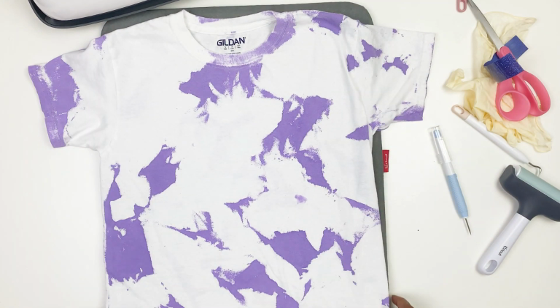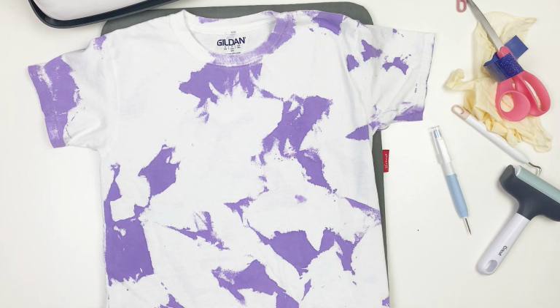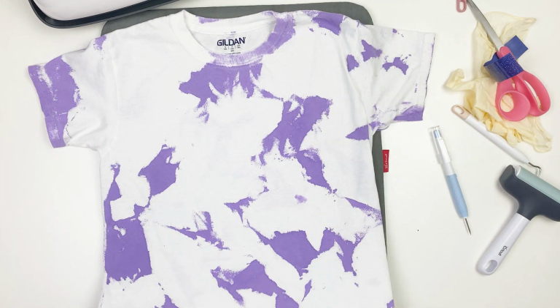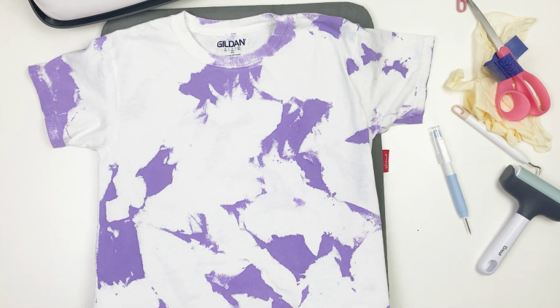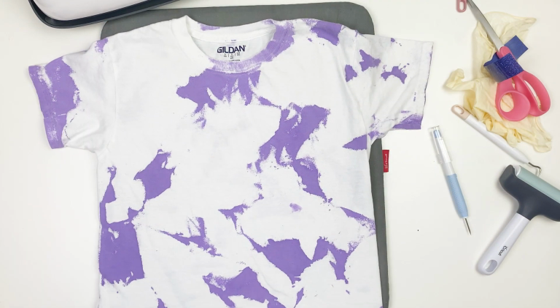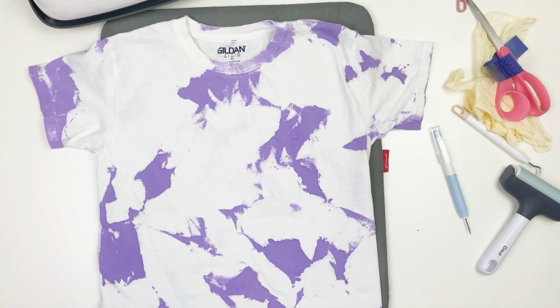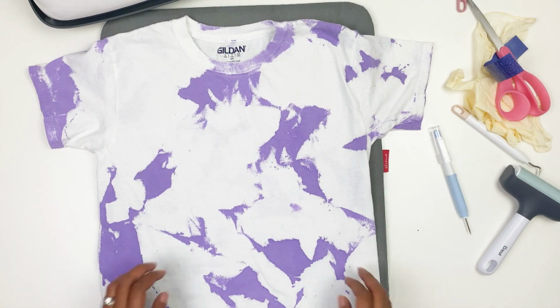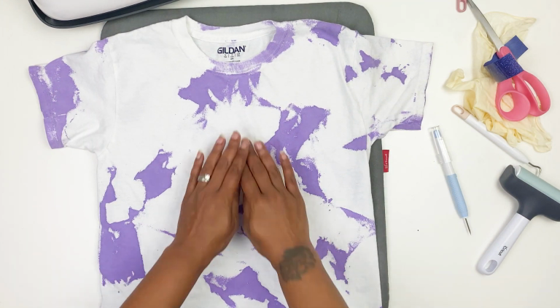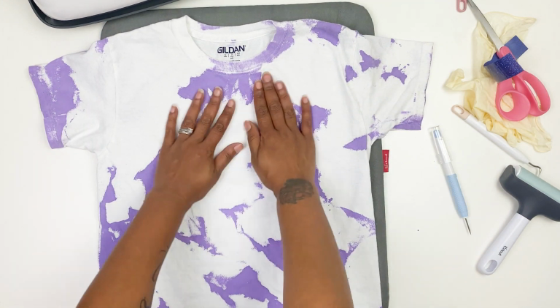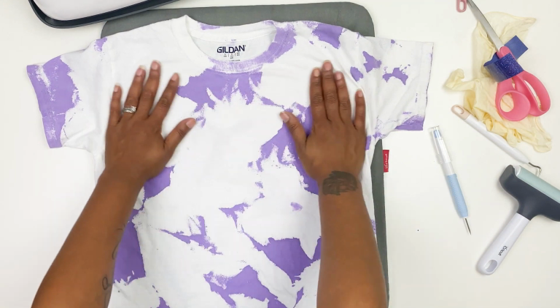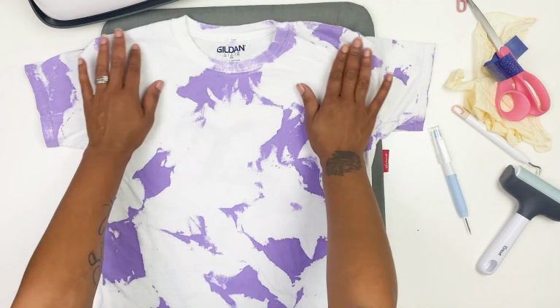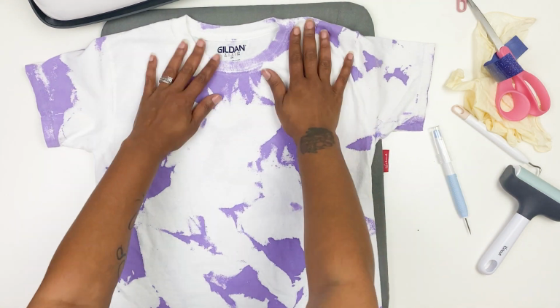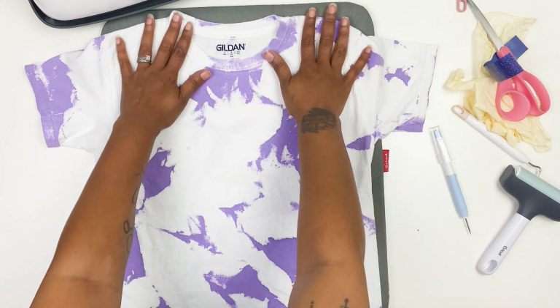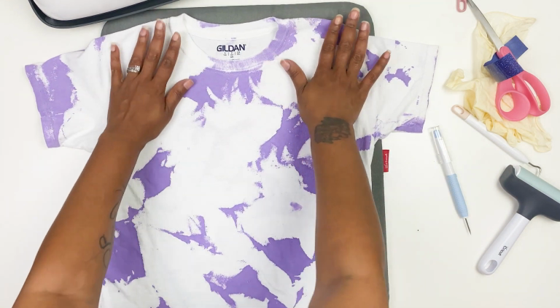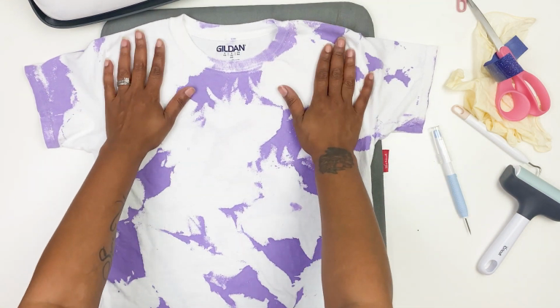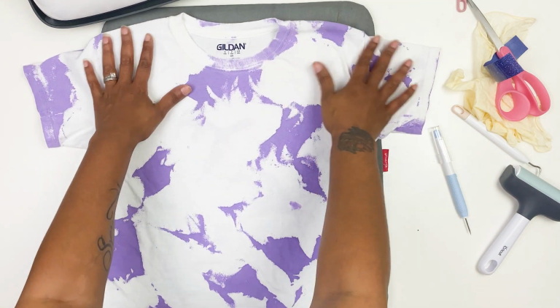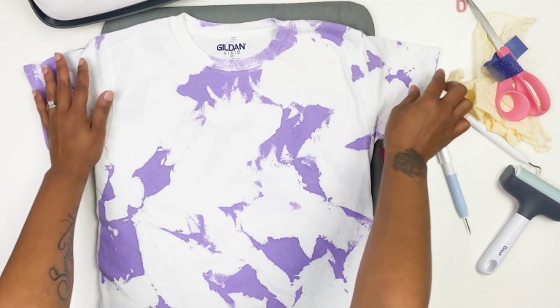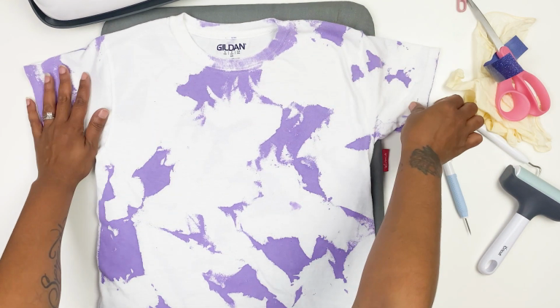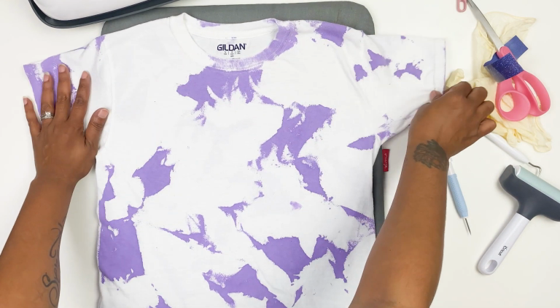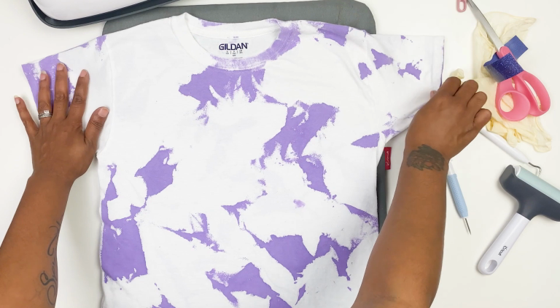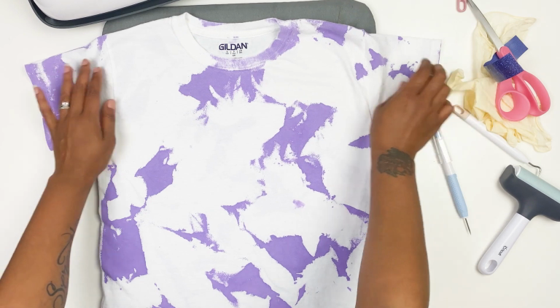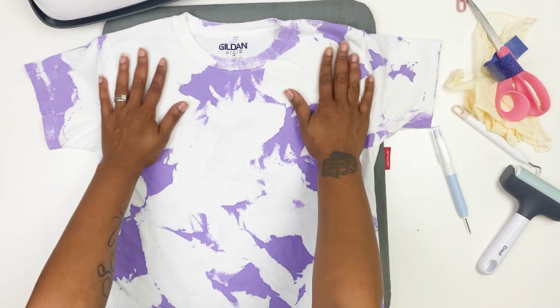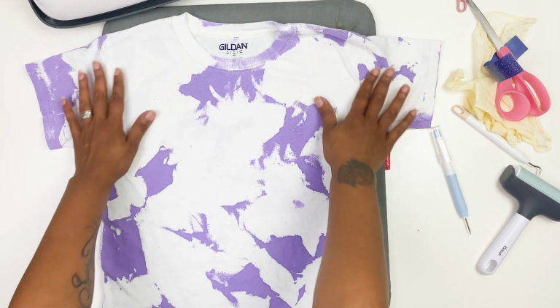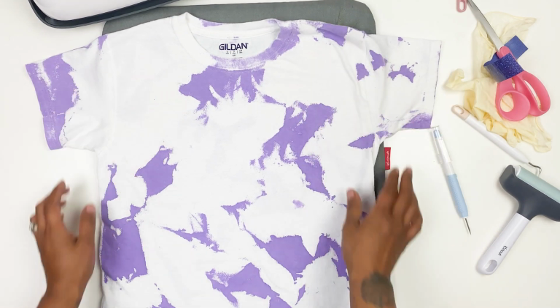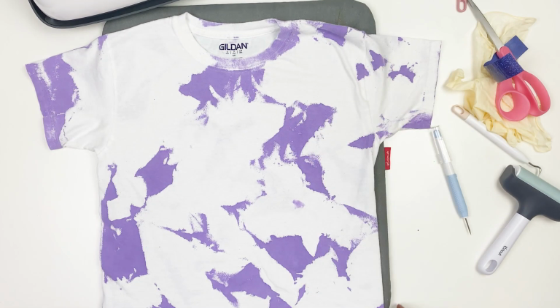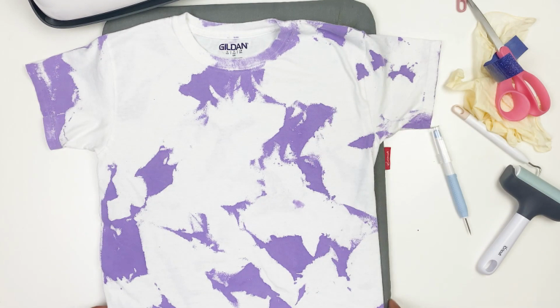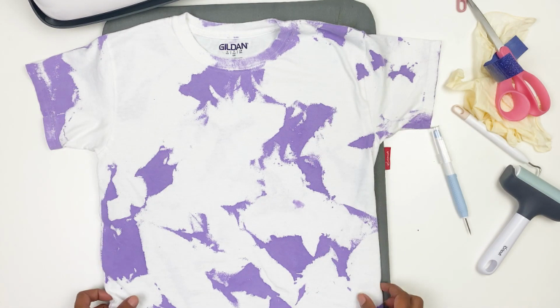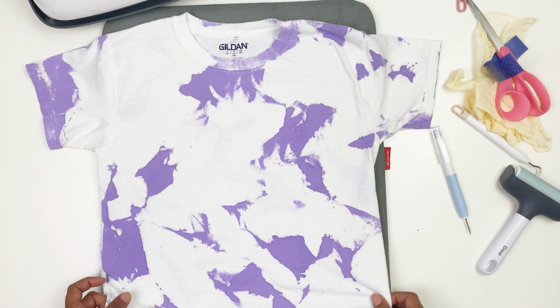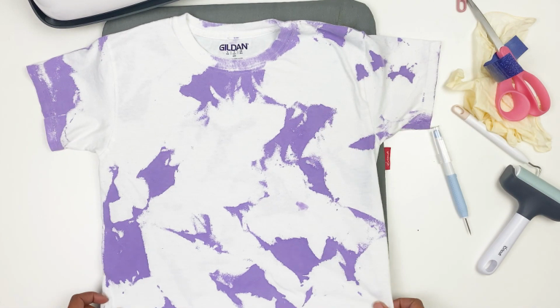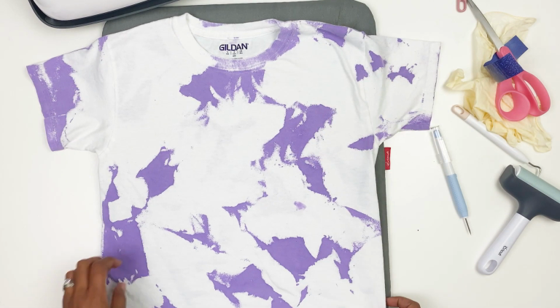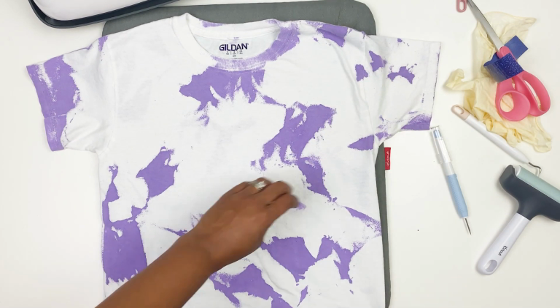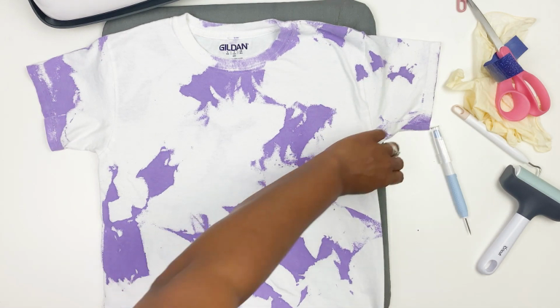Once you have all your vinyl weeded, you can go ahead and press it onto your shirts.